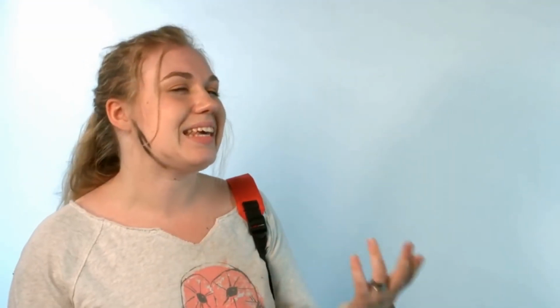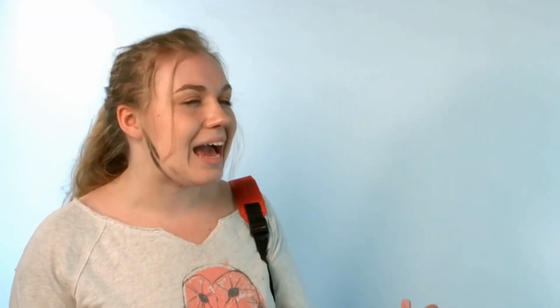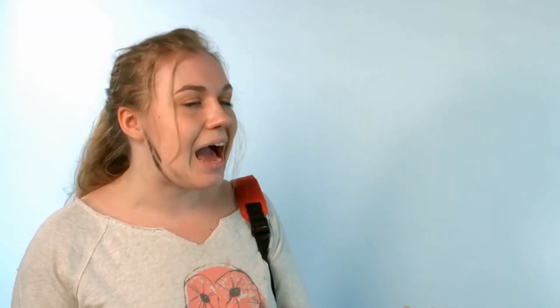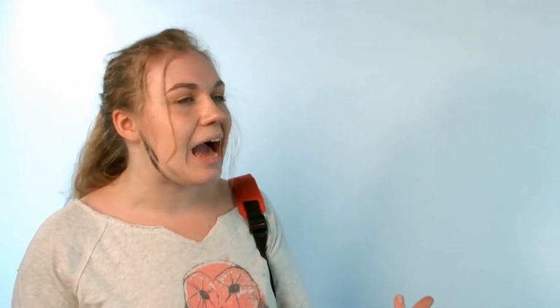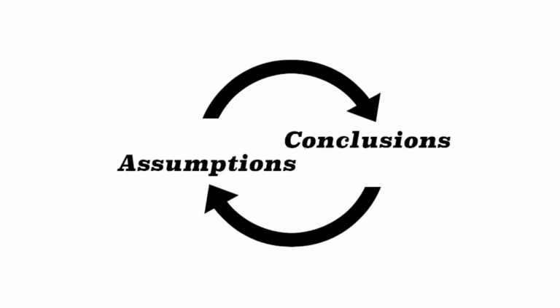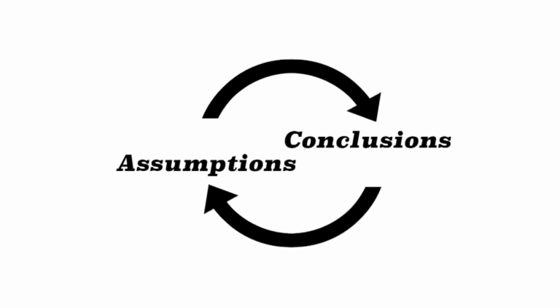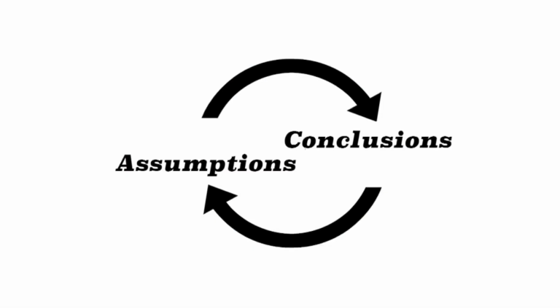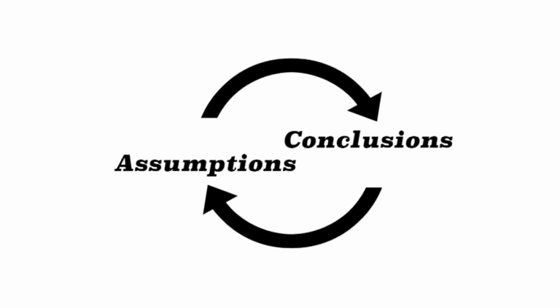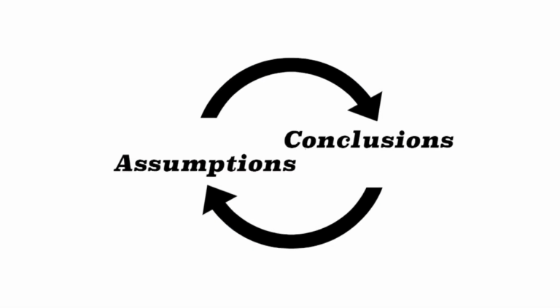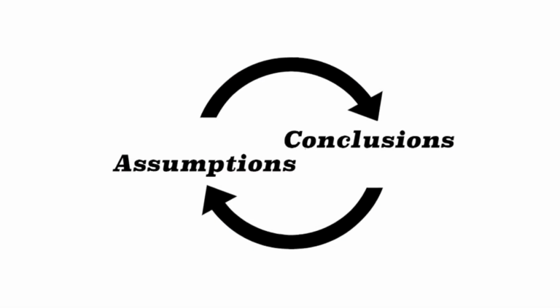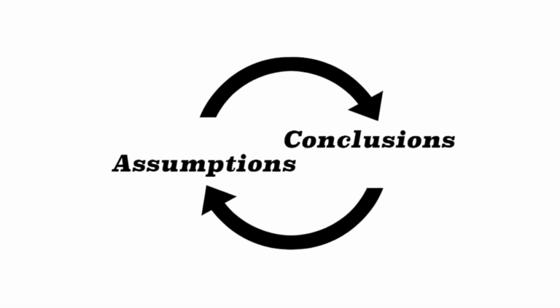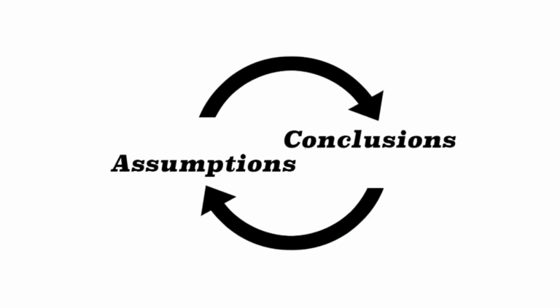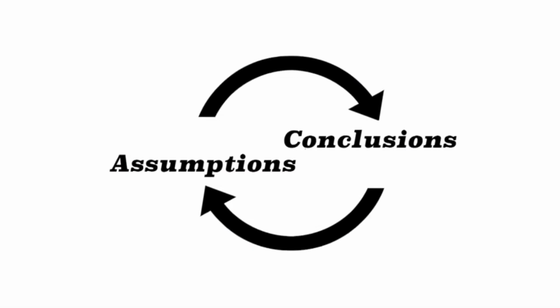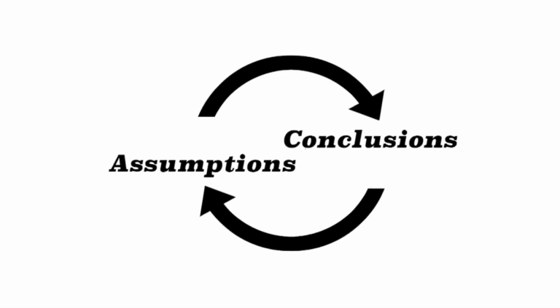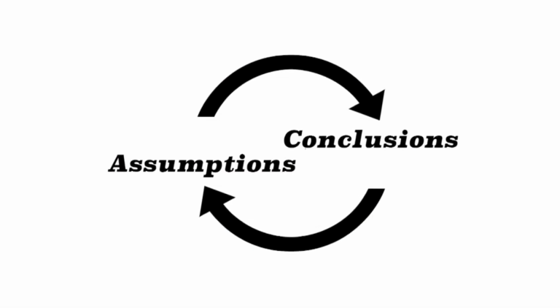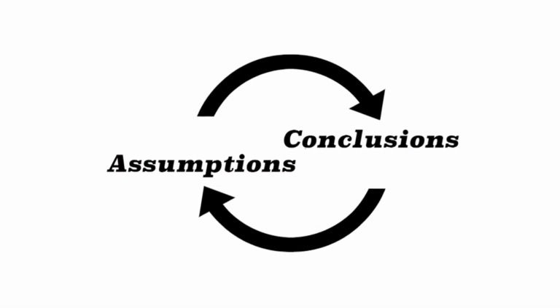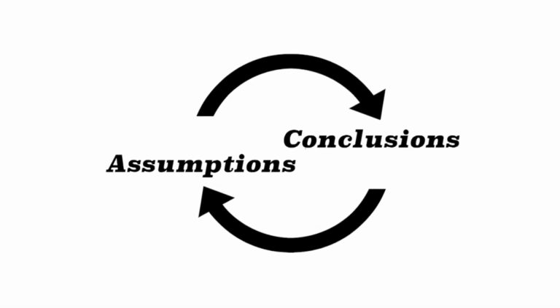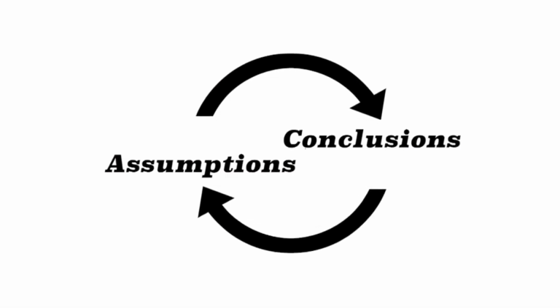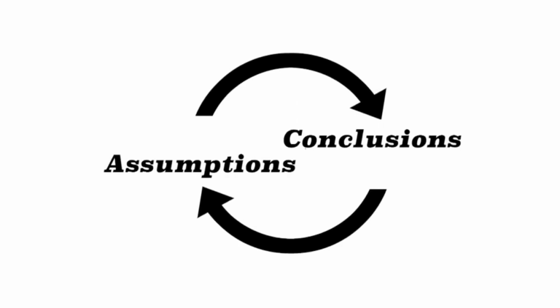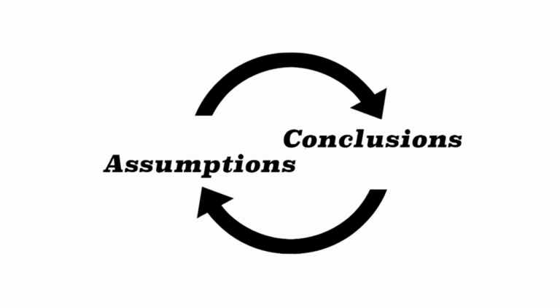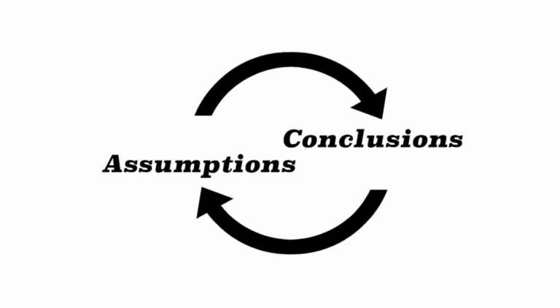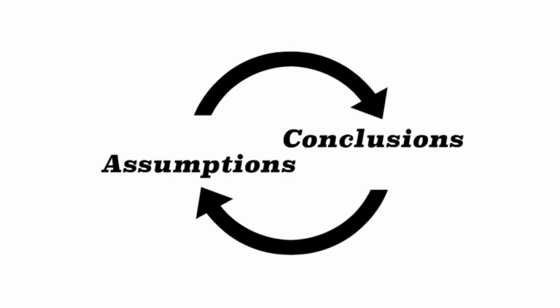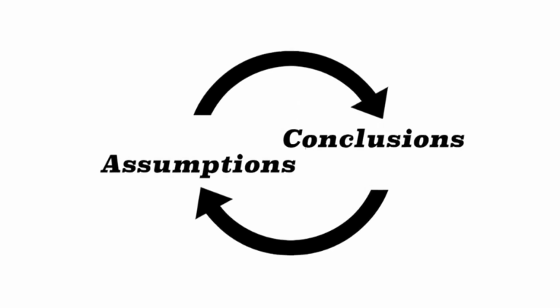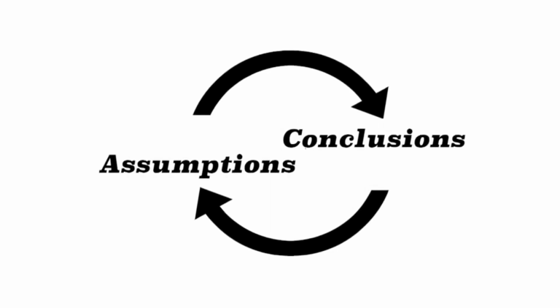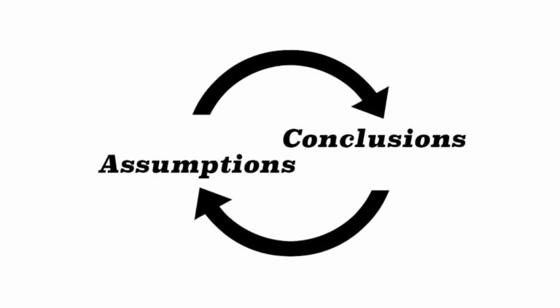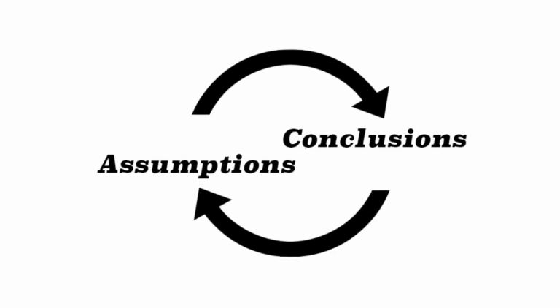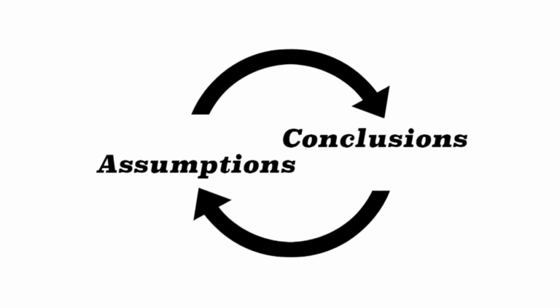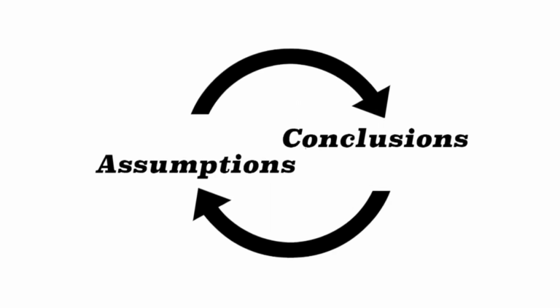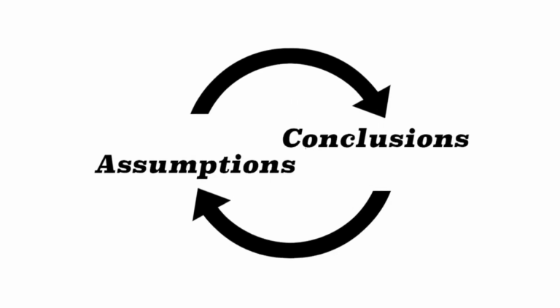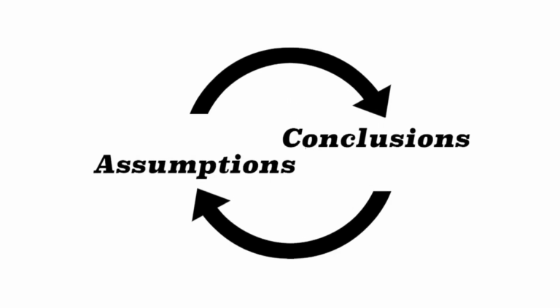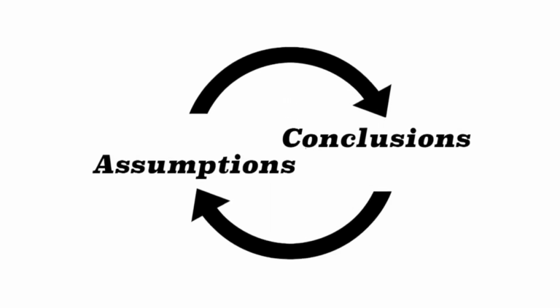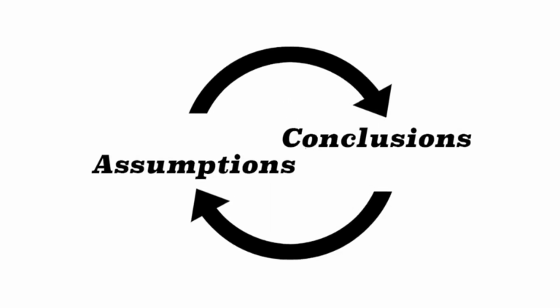It's when we assume our conclusion, then use that assumption to prove our conclusion. It's crazy.